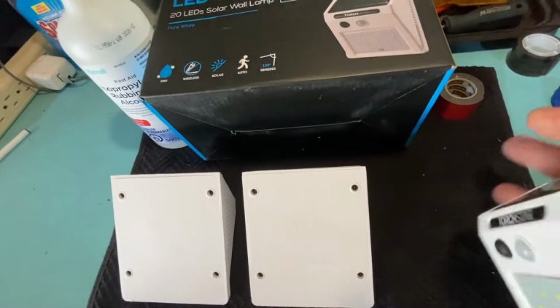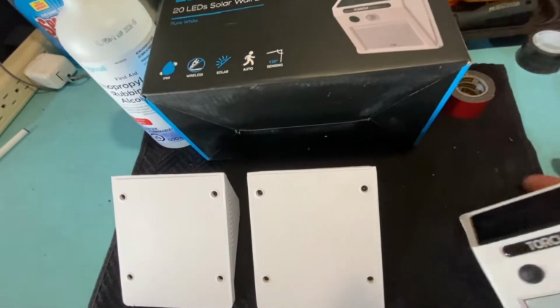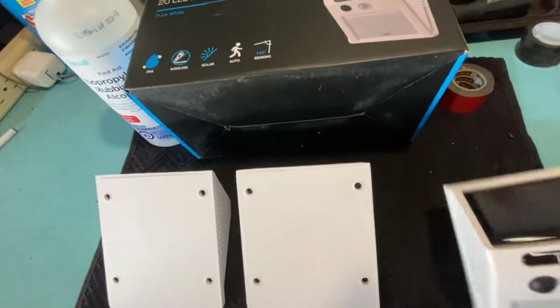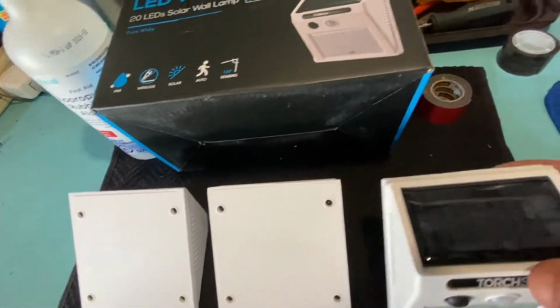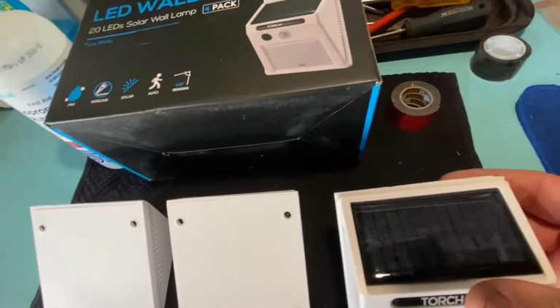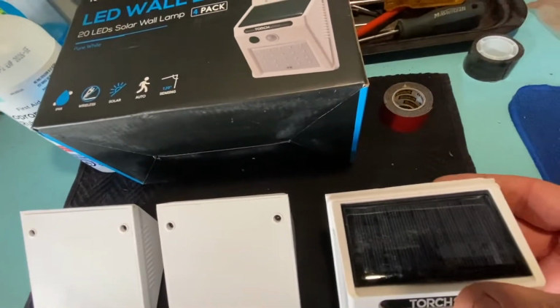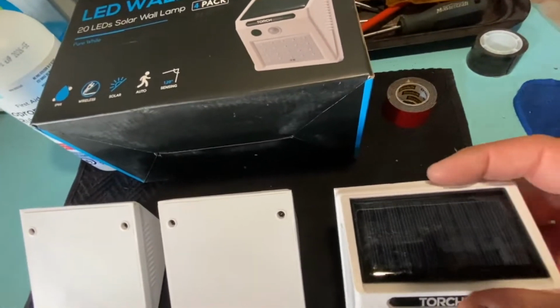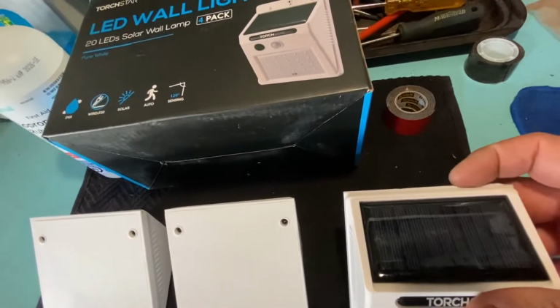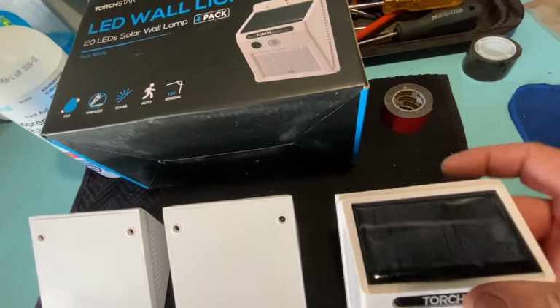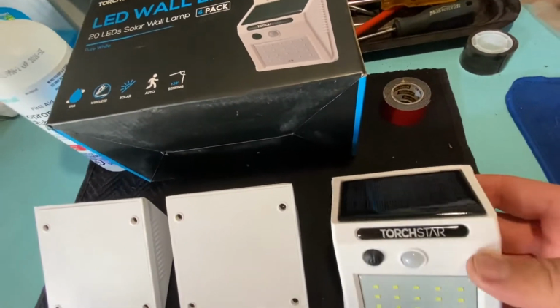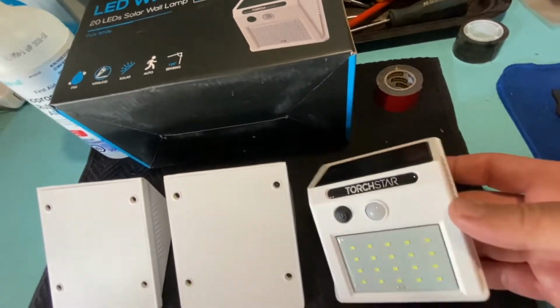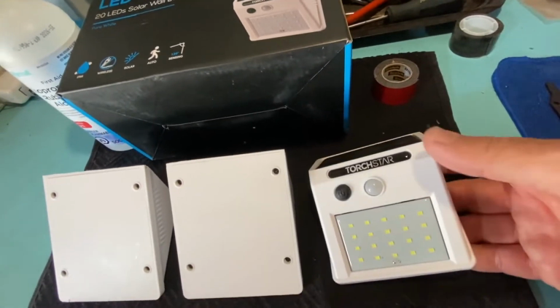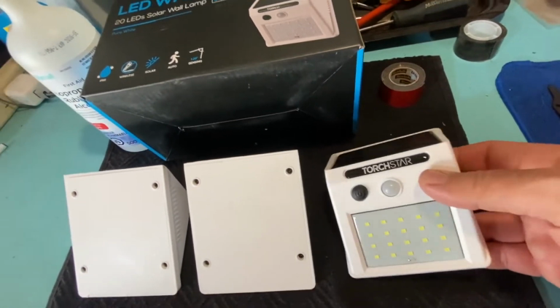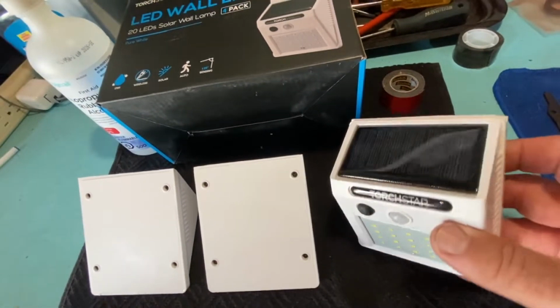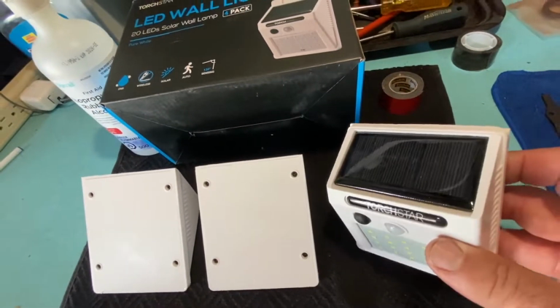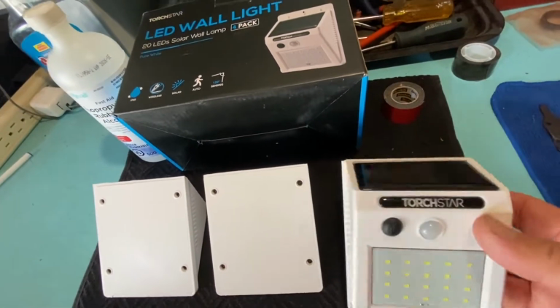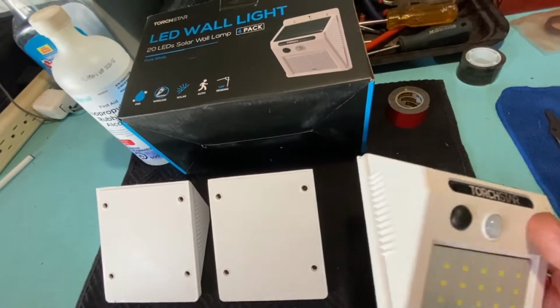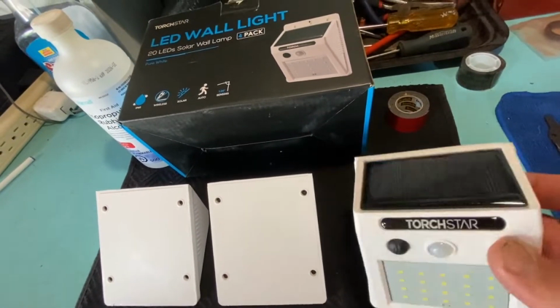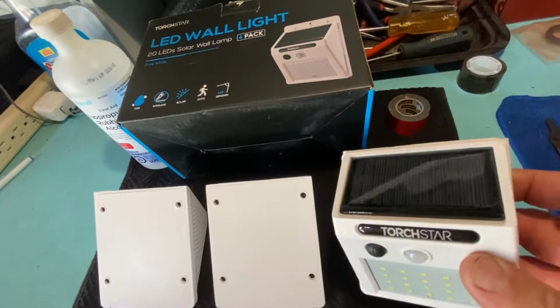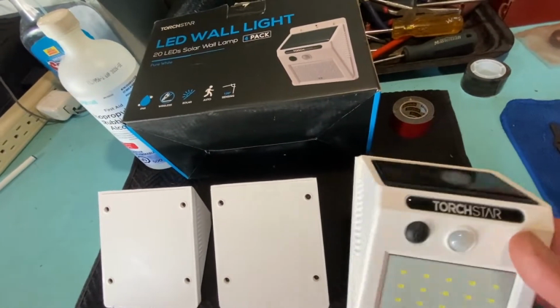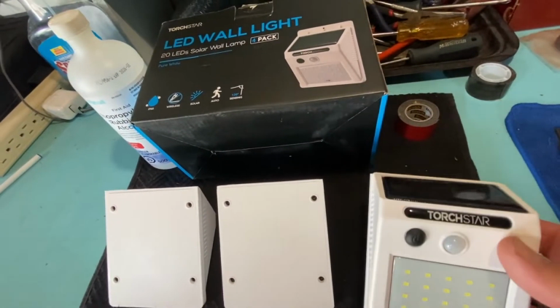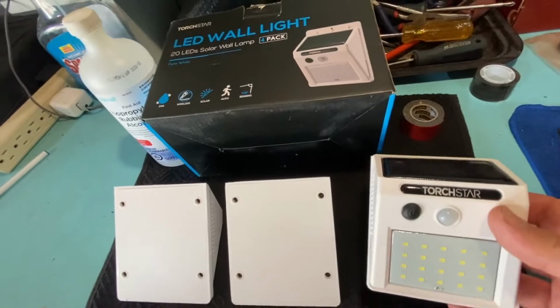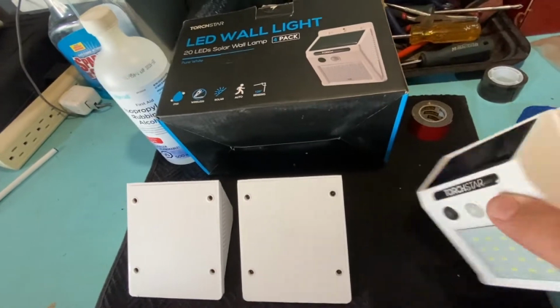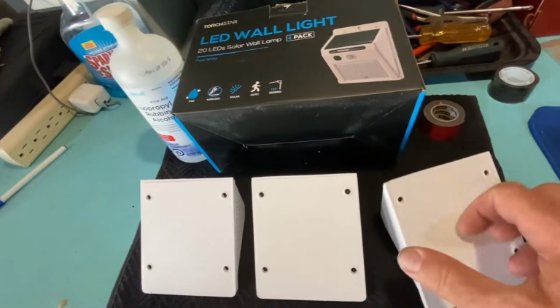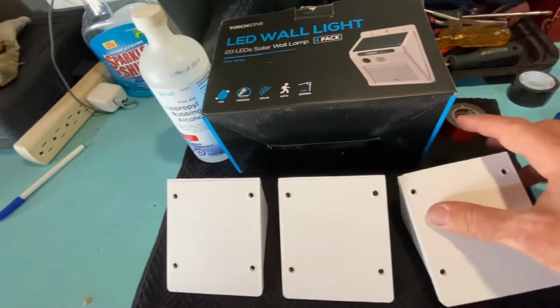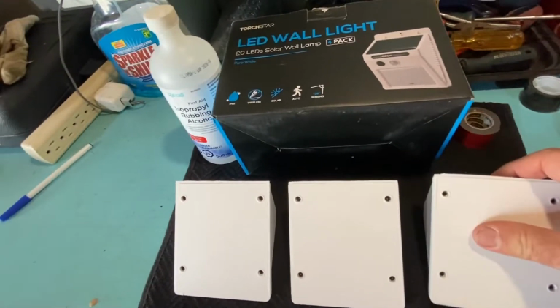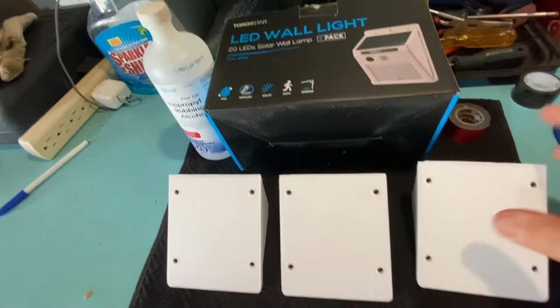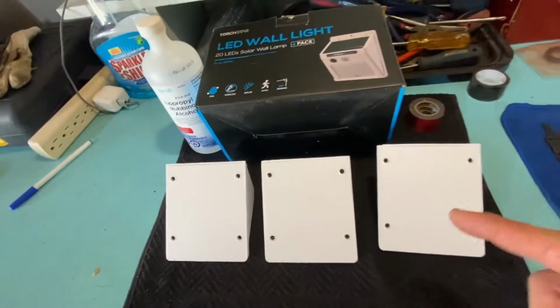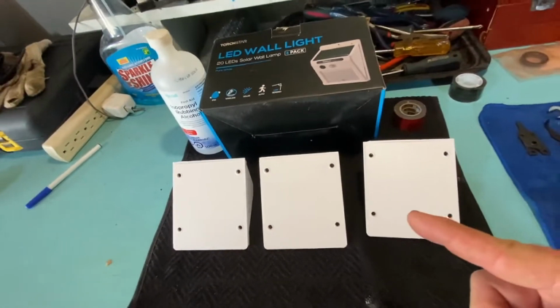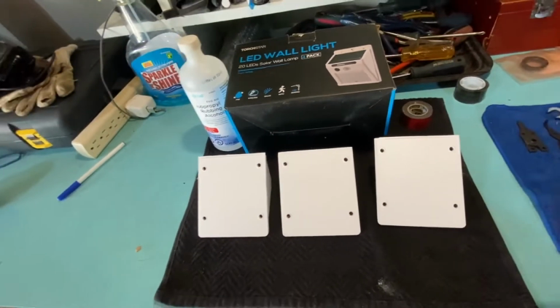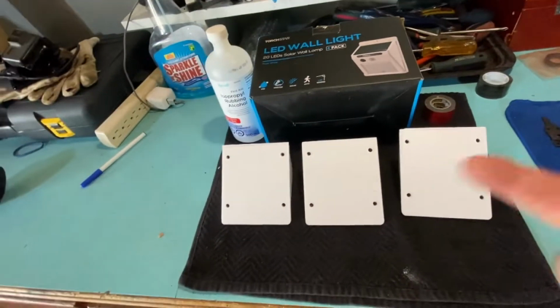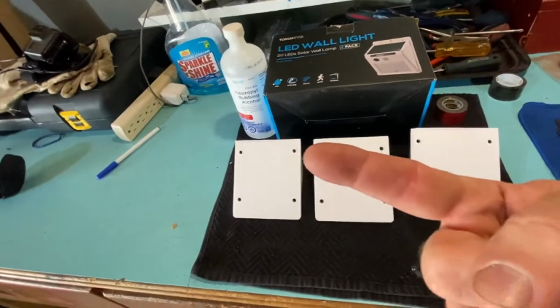I just chopped those off for a better look and just not to have that extra lip on top. So let's get these taped up and we'll get to the van.